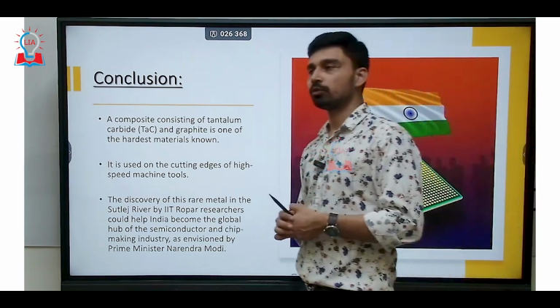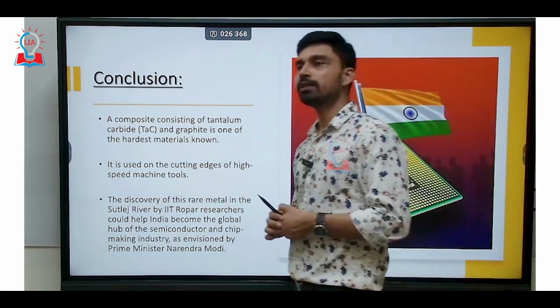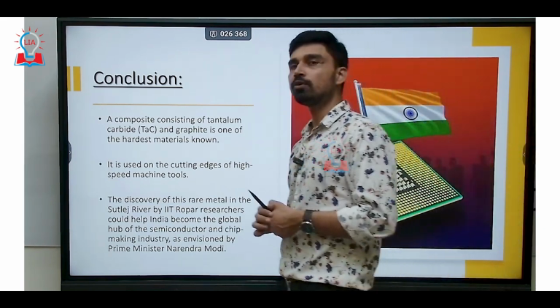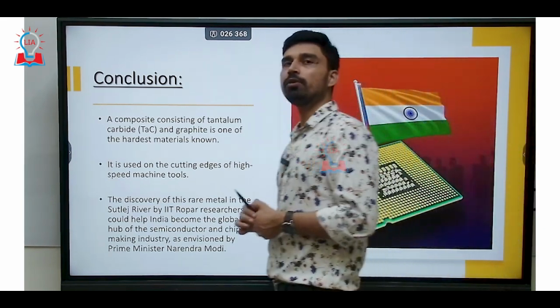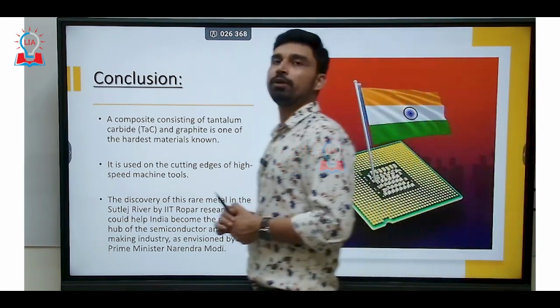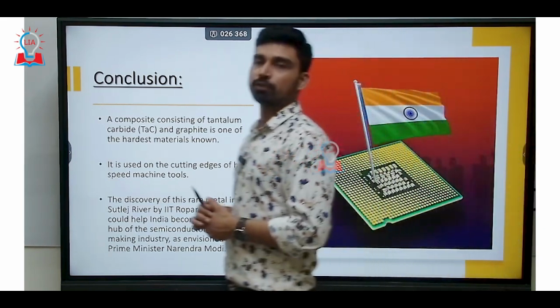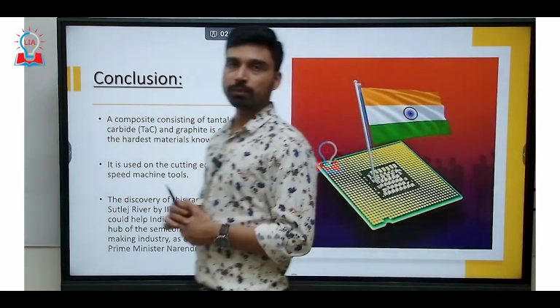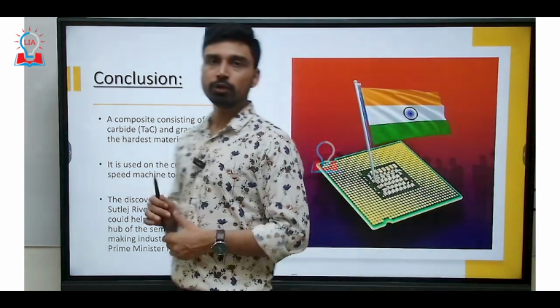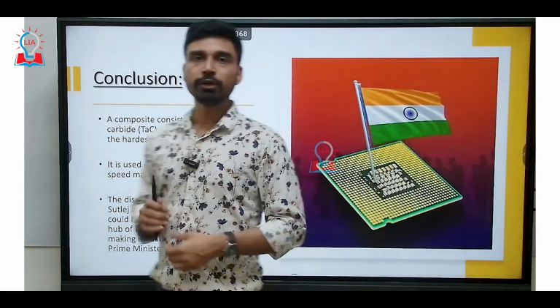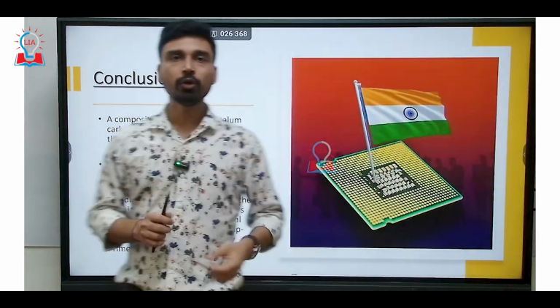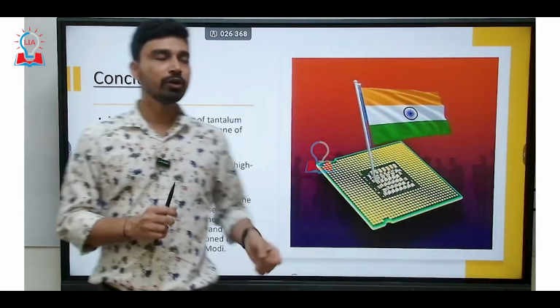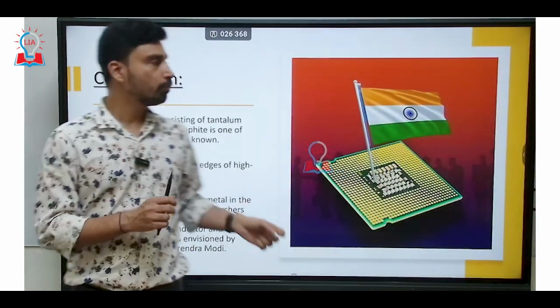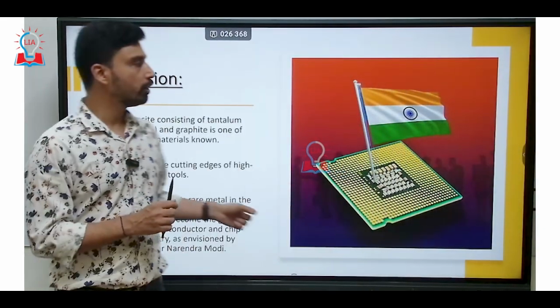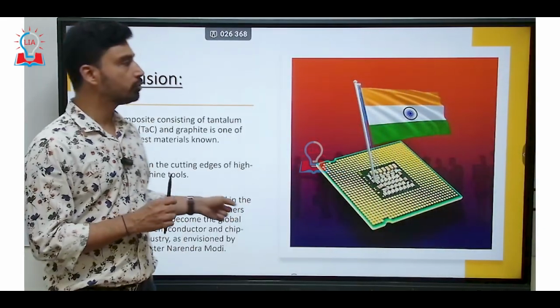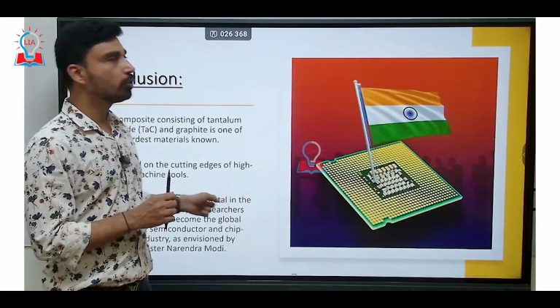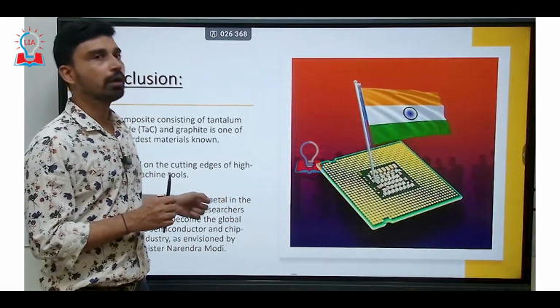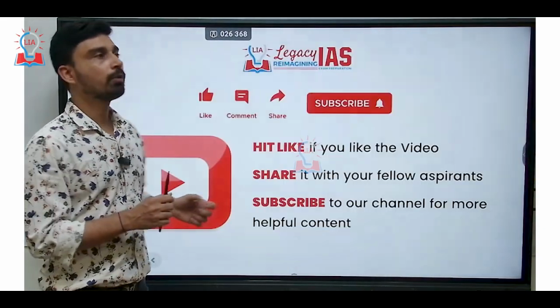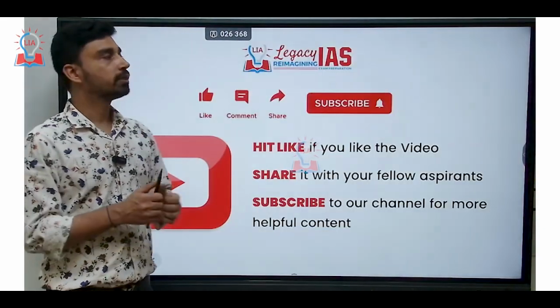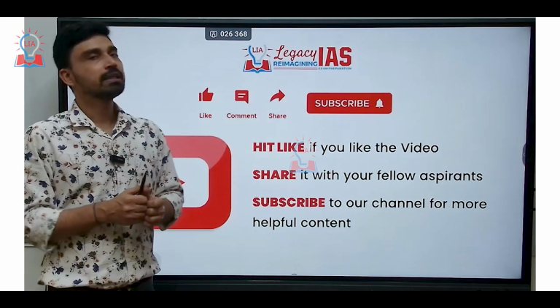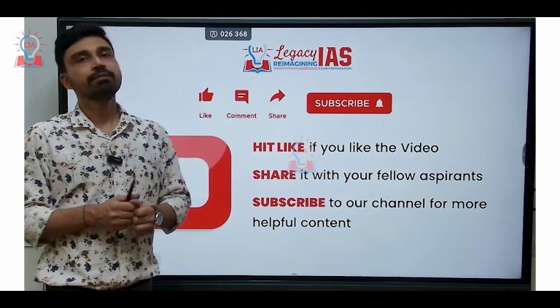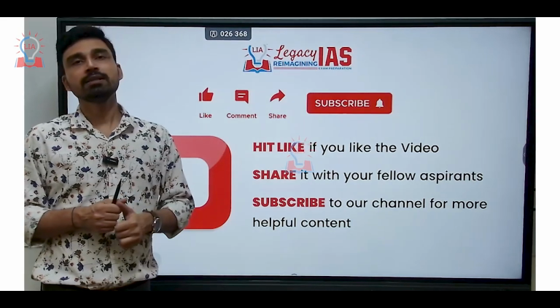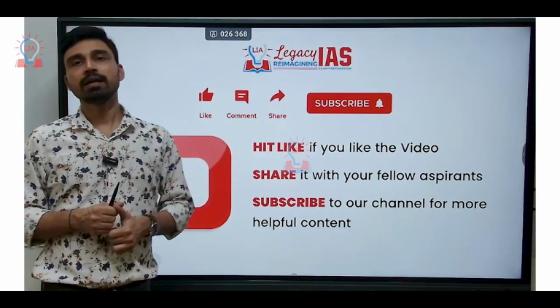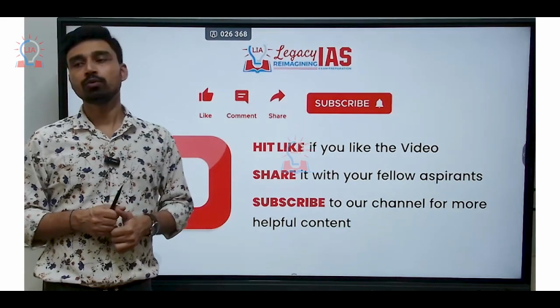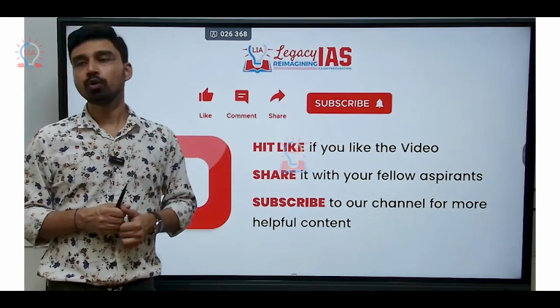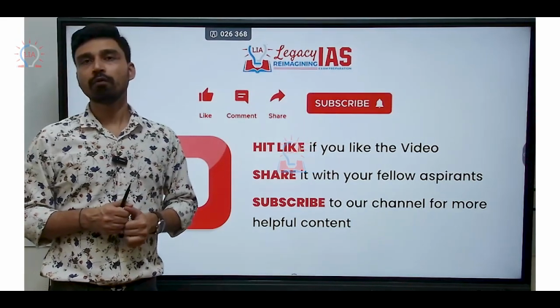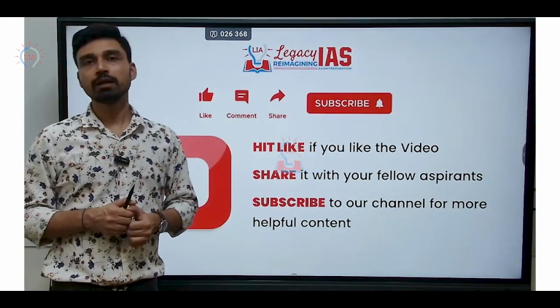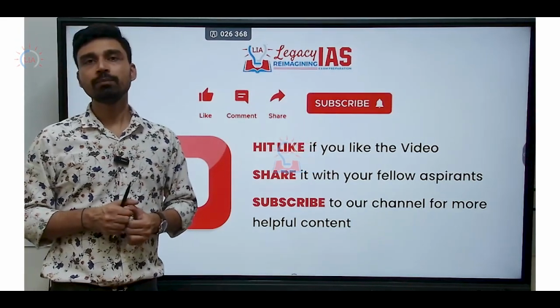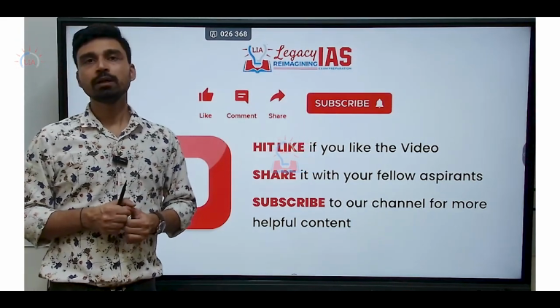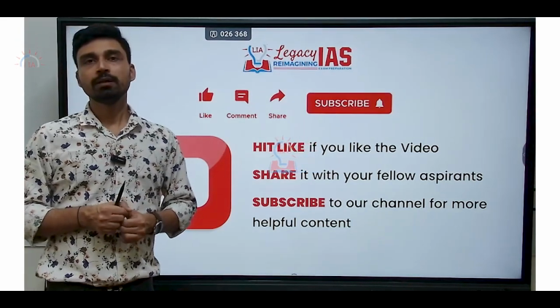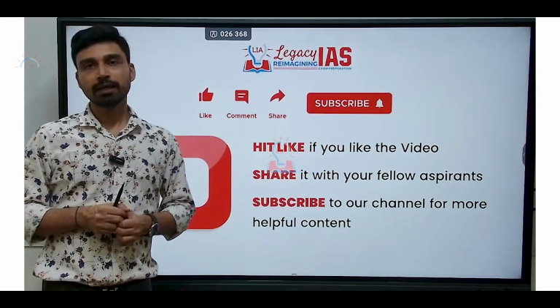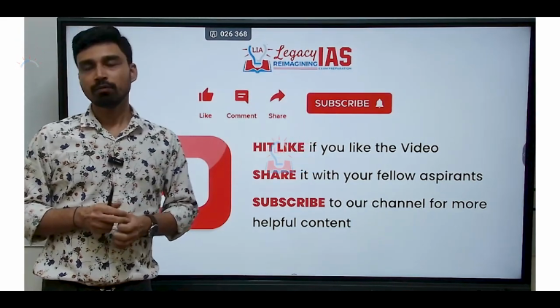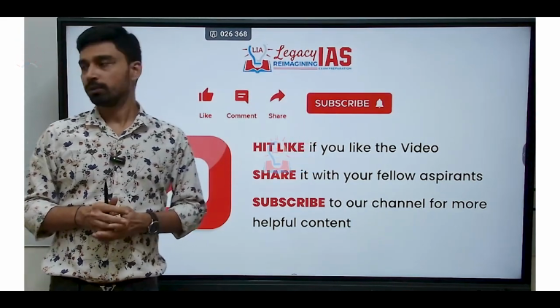That is all for this particular video. I hope you understood the significance and role of tantalum. Thank you very much.